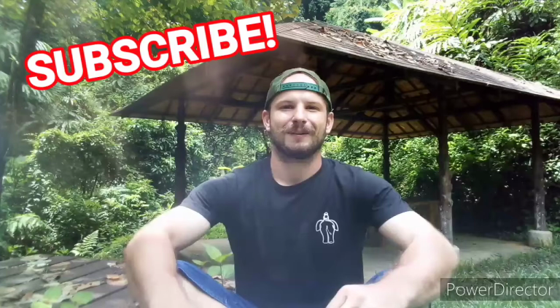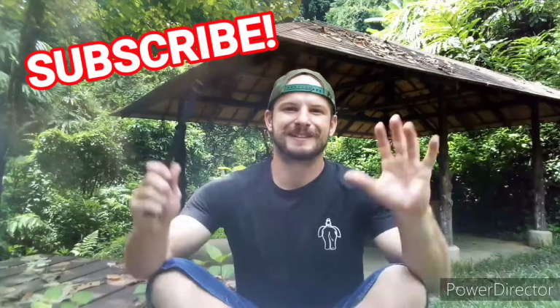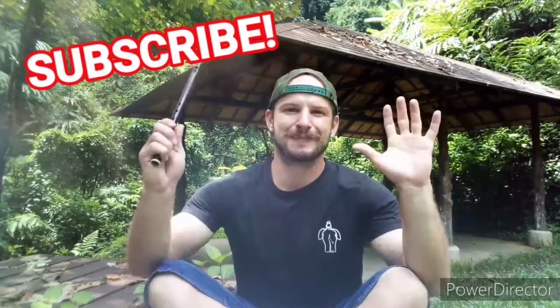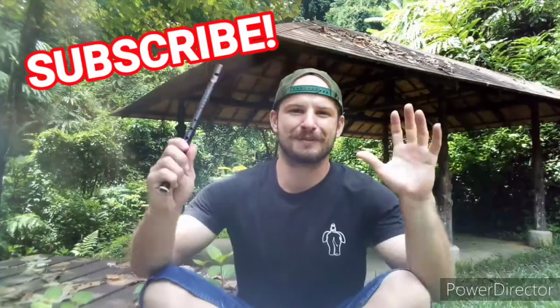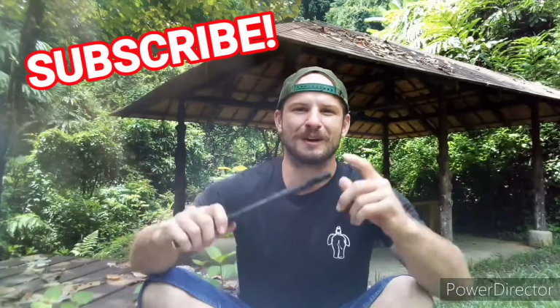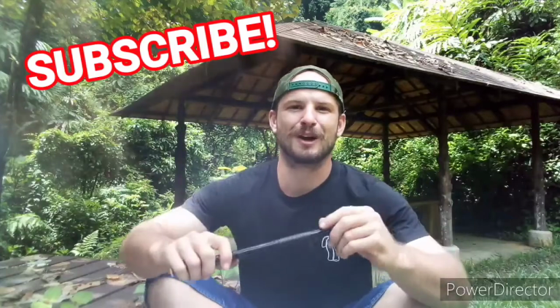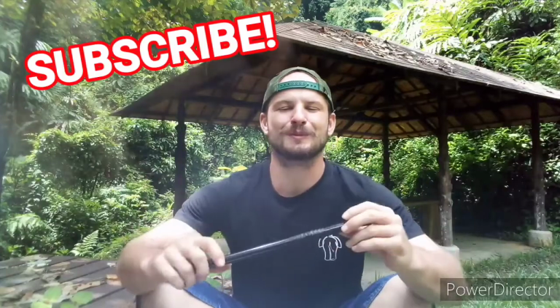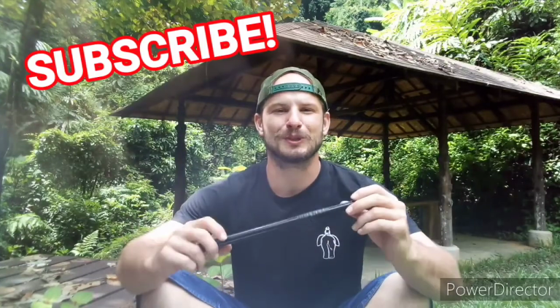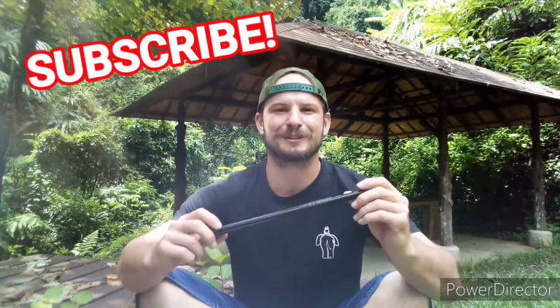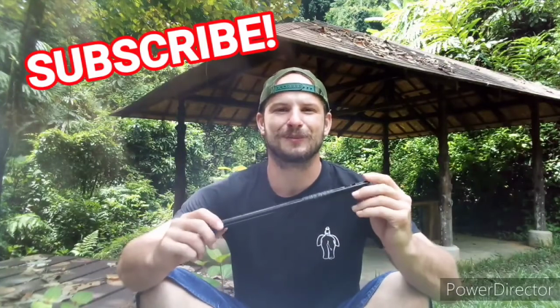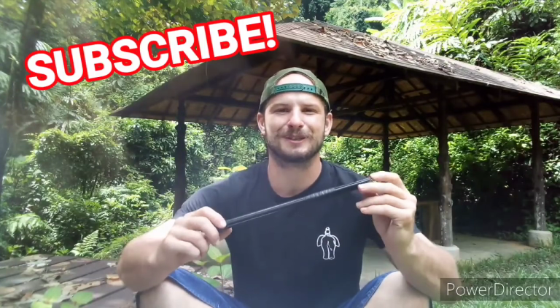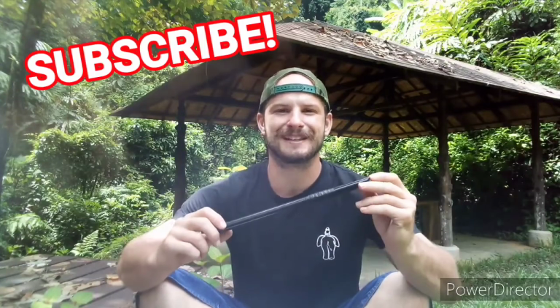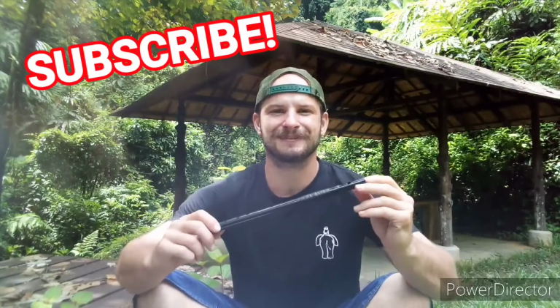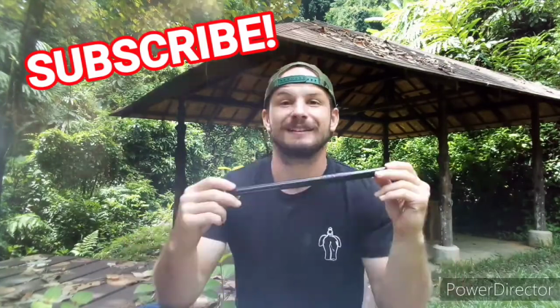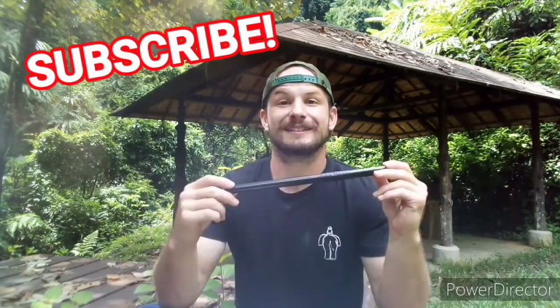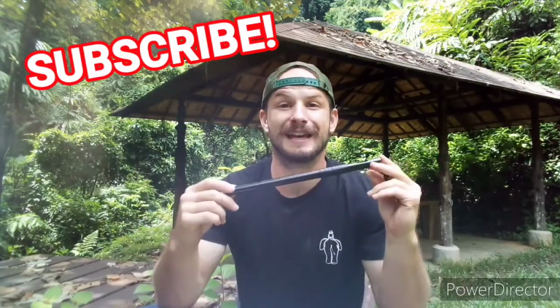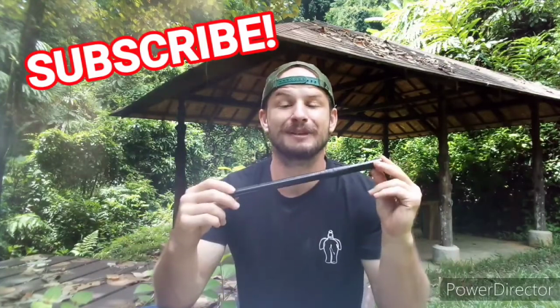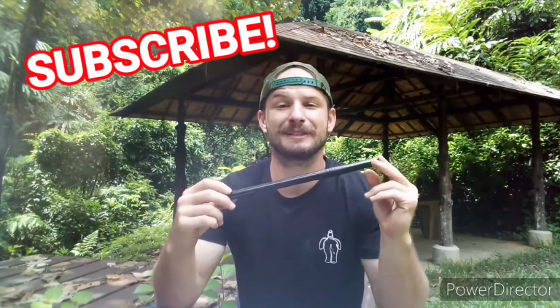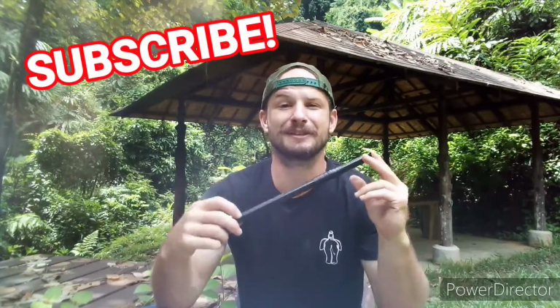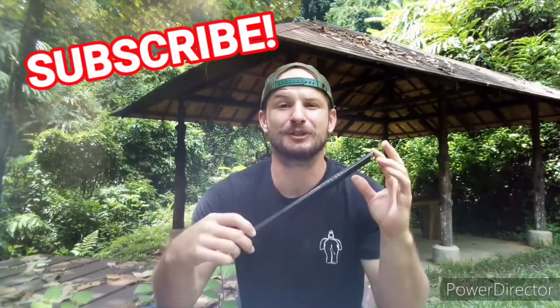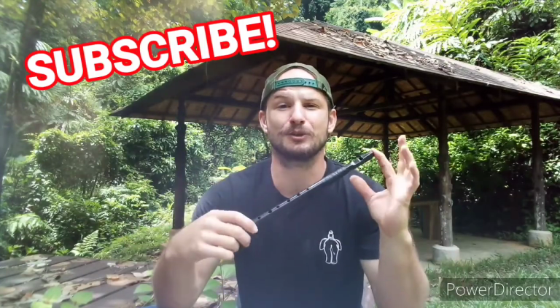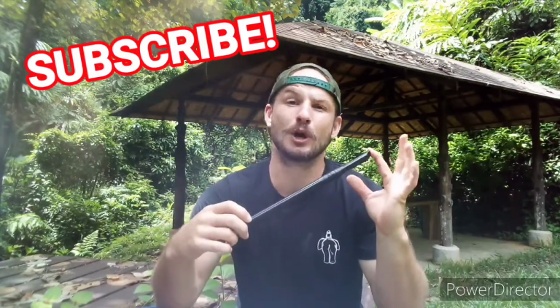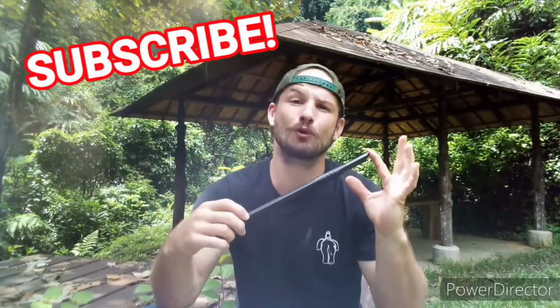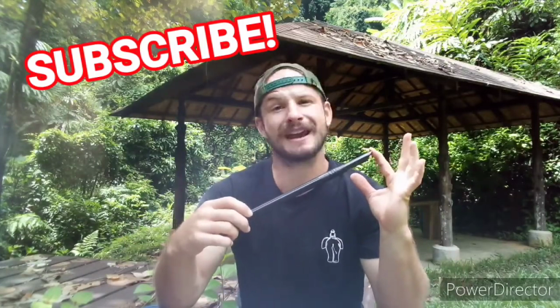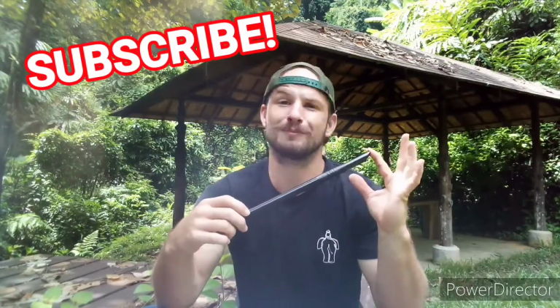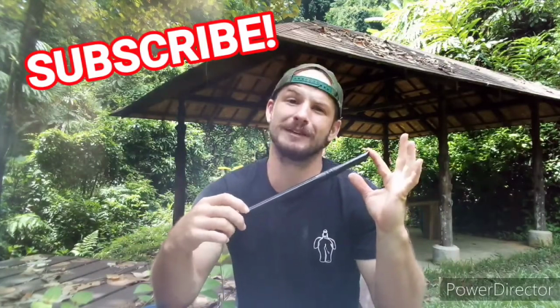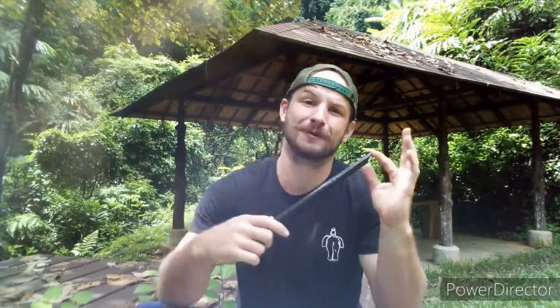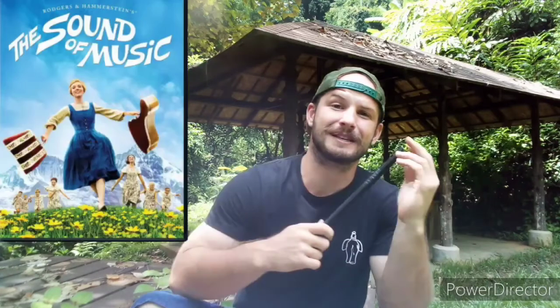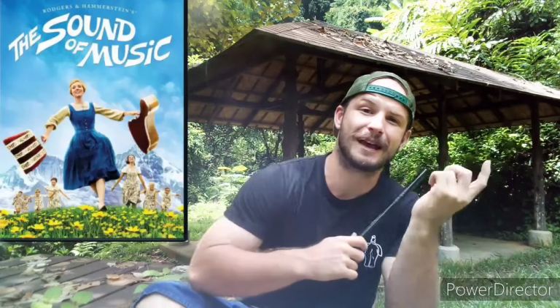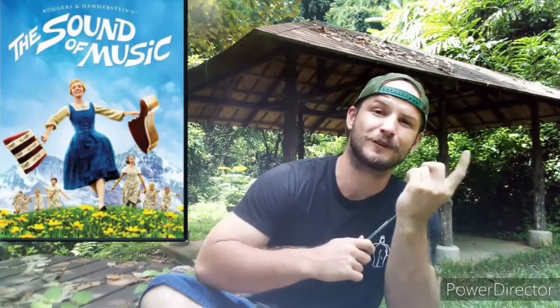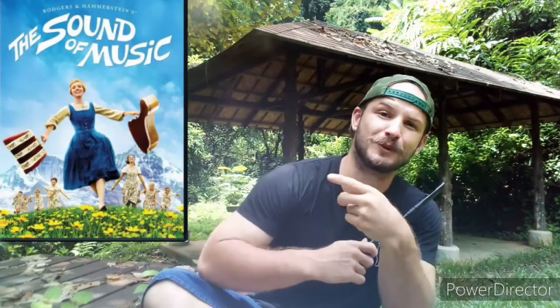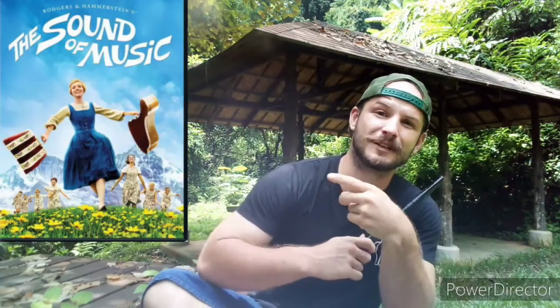What's up everyone? Welcome to another Tin Whistle lesson. Today I'm going to be teaching you Do Re Mi from The Sound of Music.